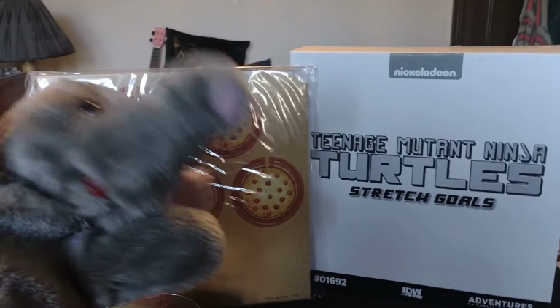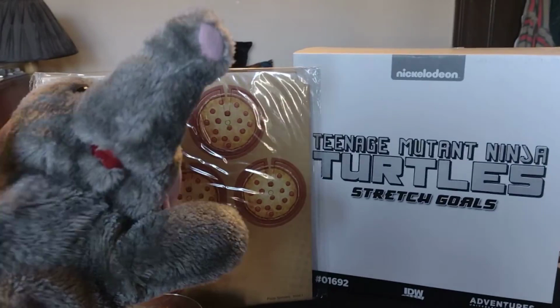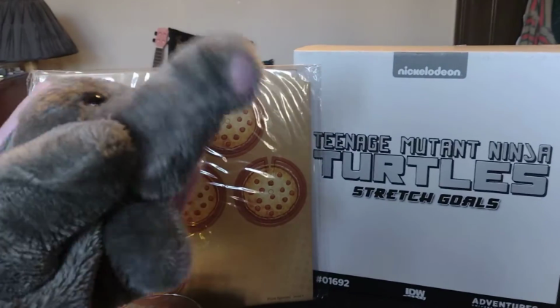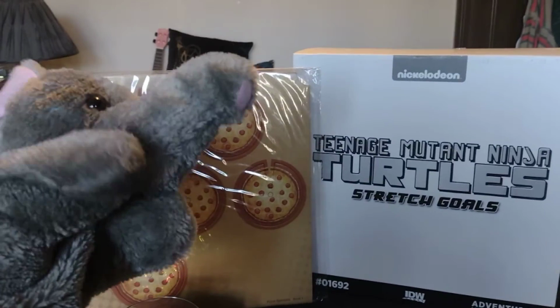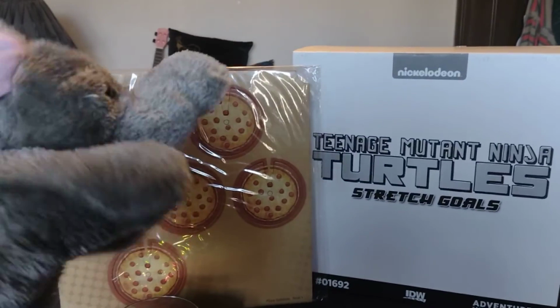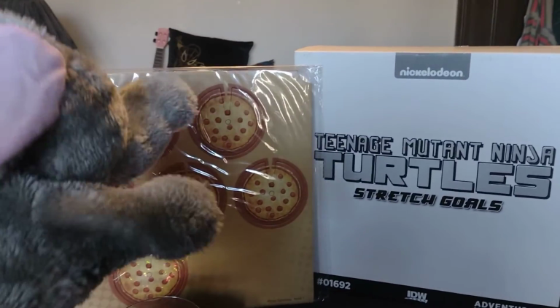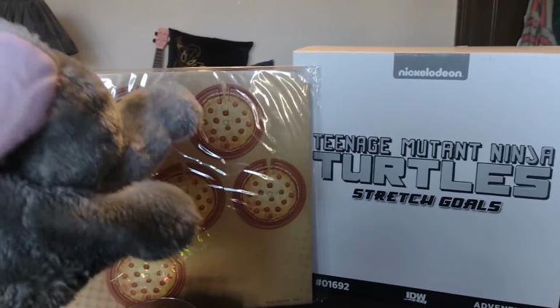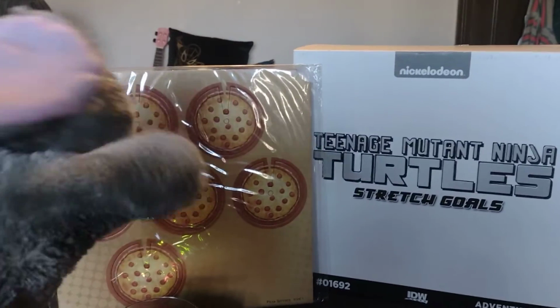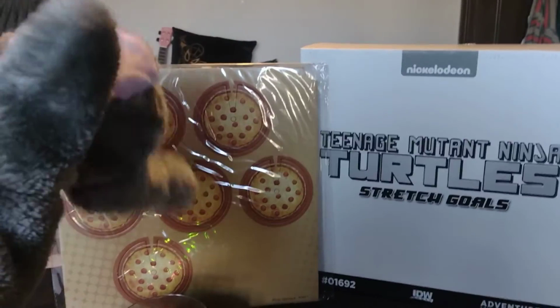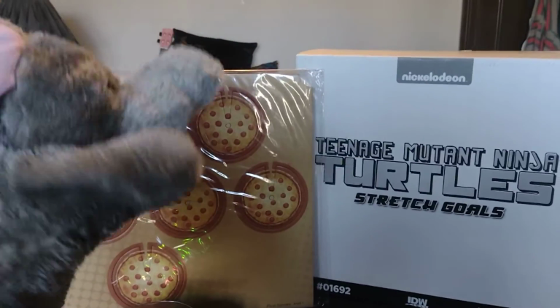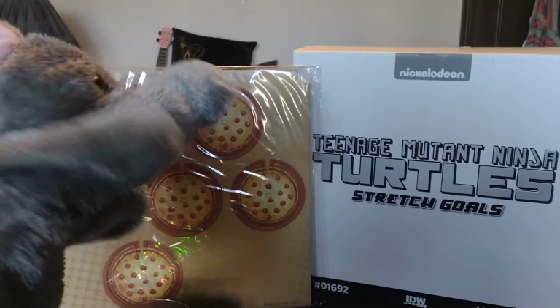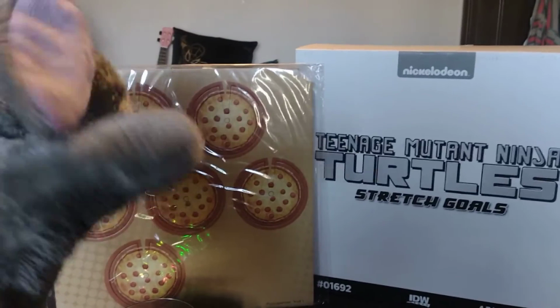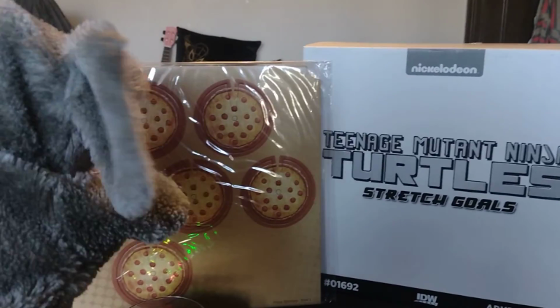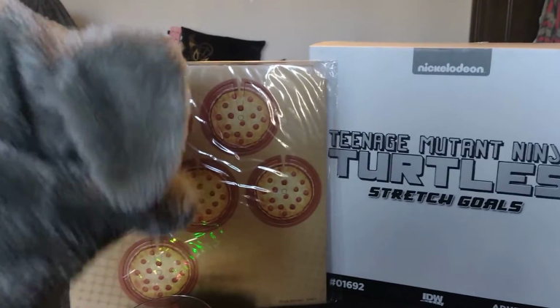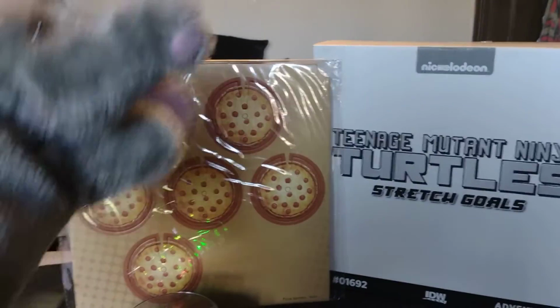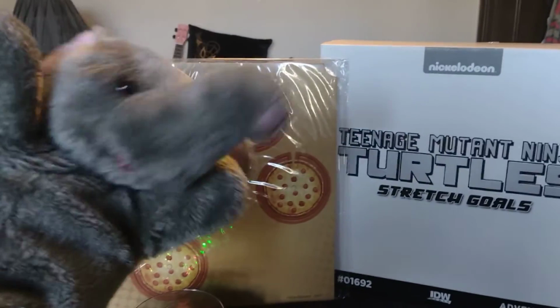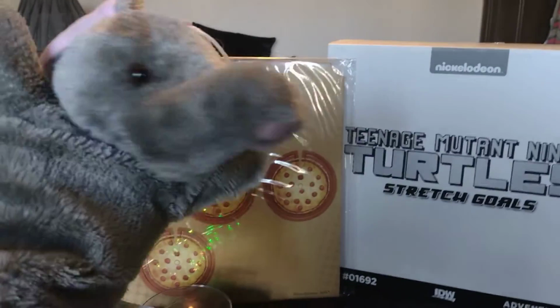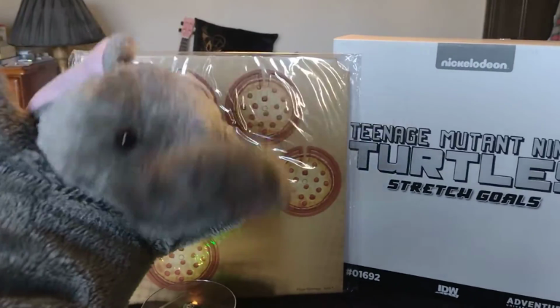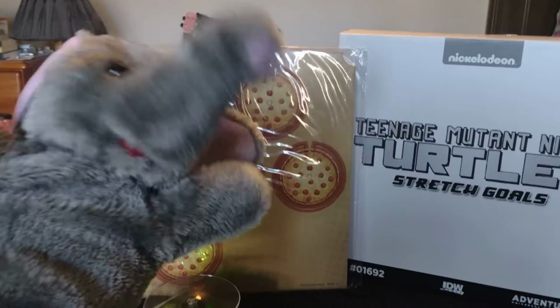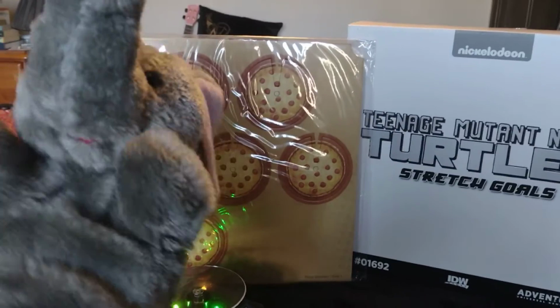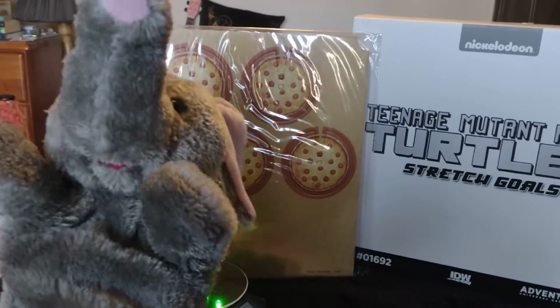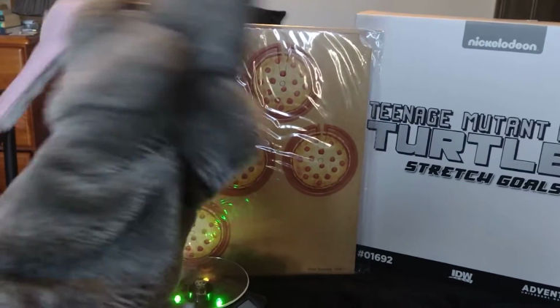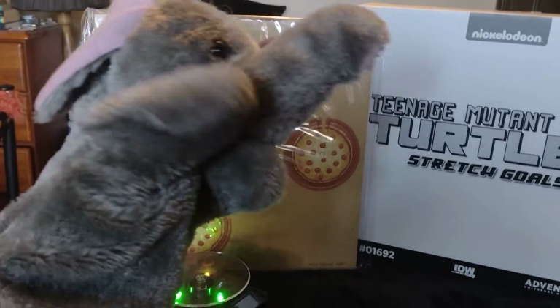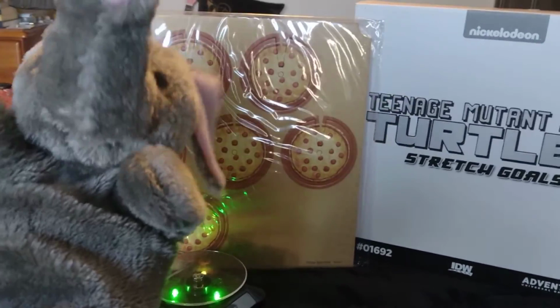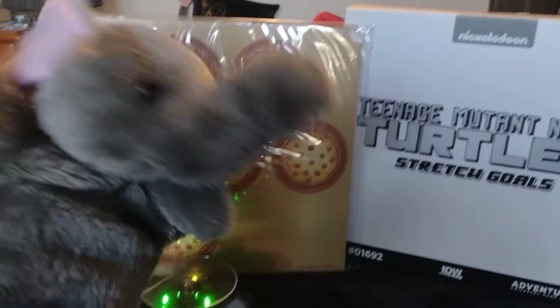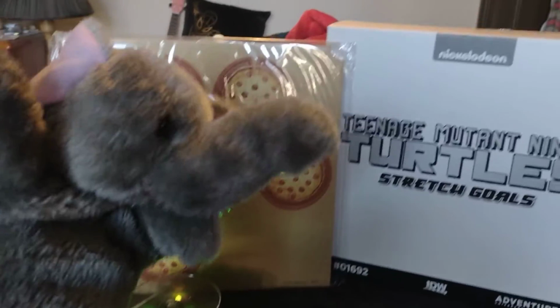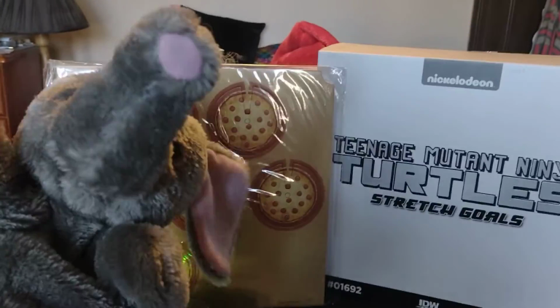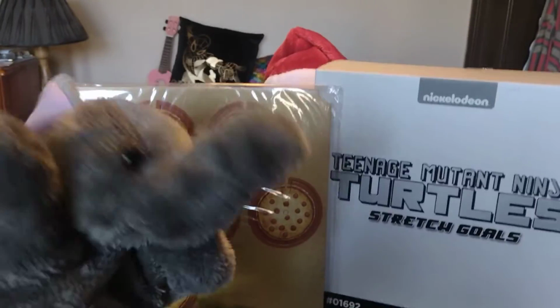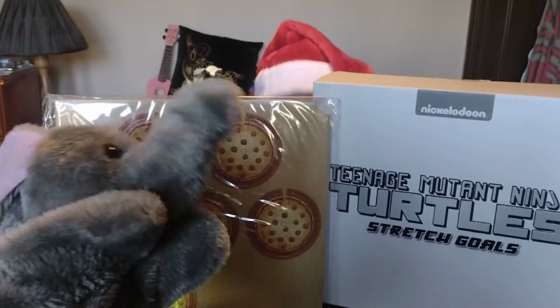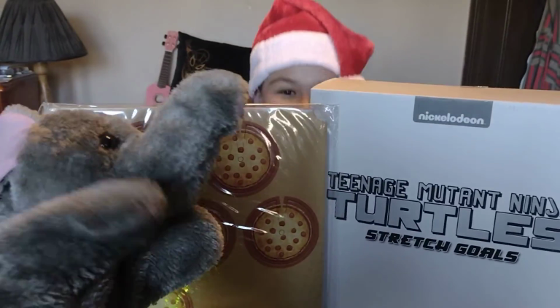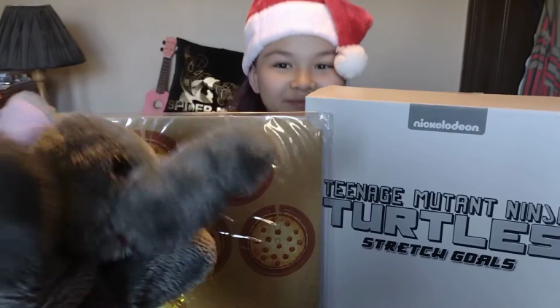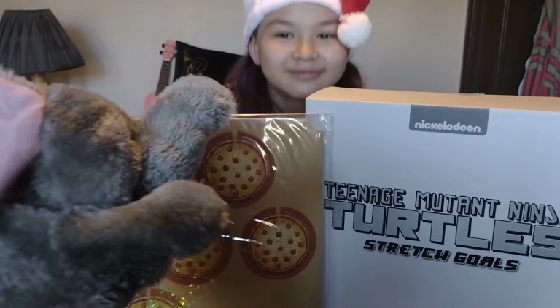Woo-hoo, it's a pizza party today! Pizza, pizza, pizza, pizza party.